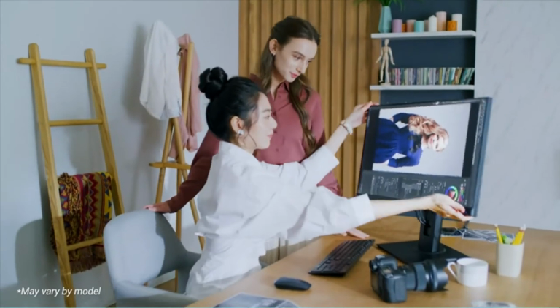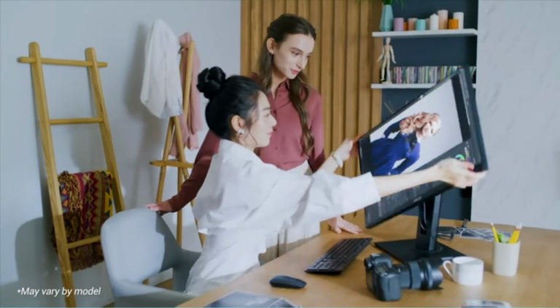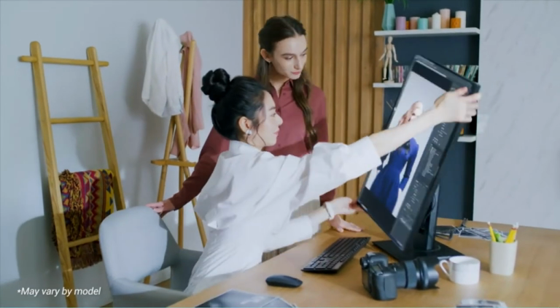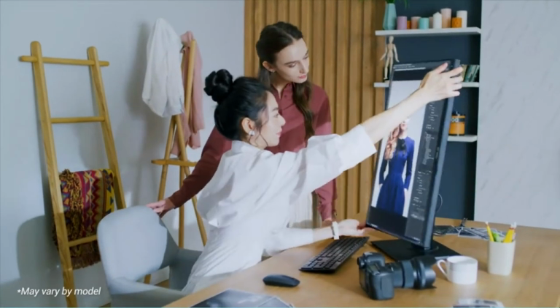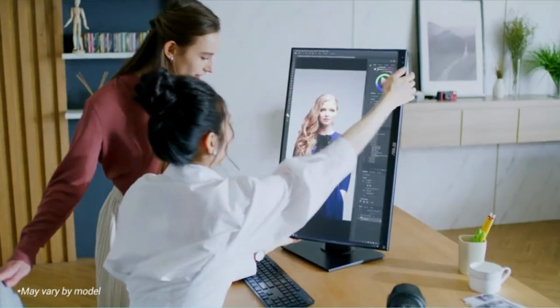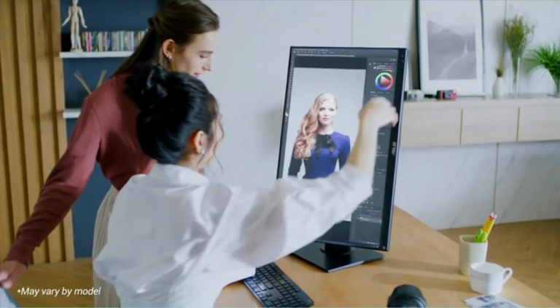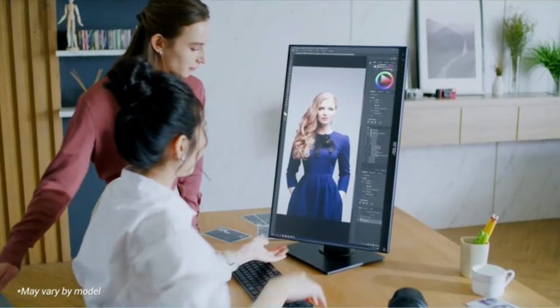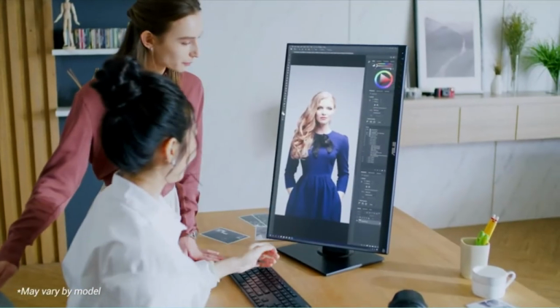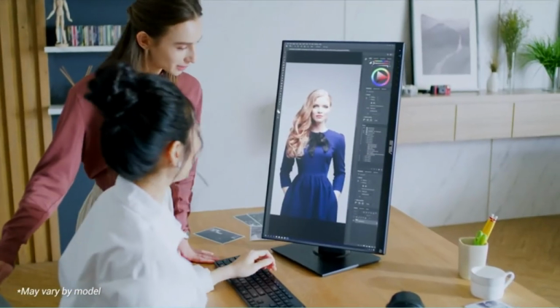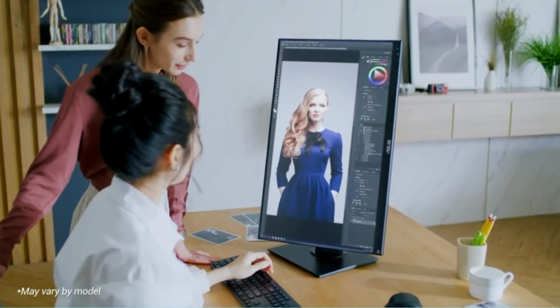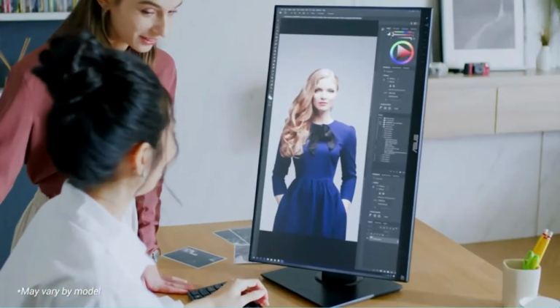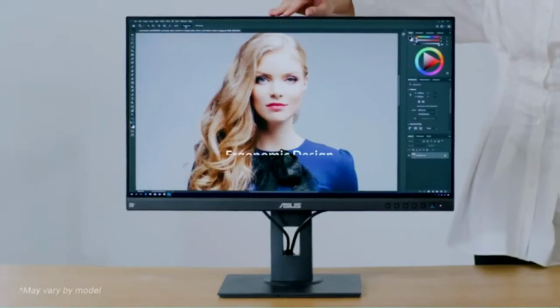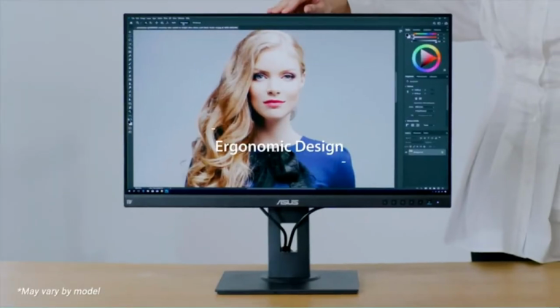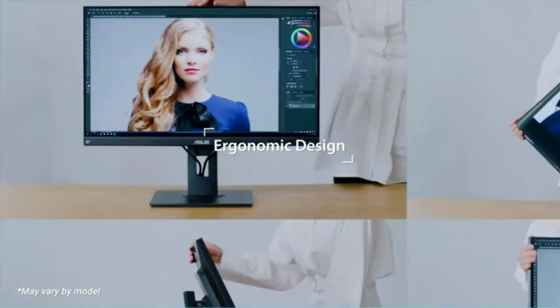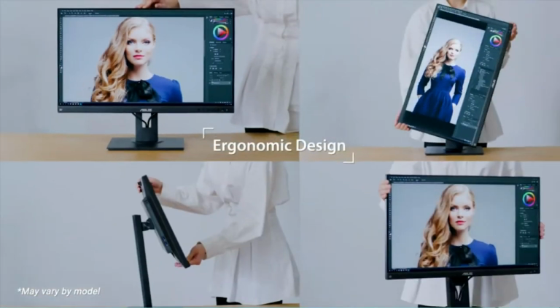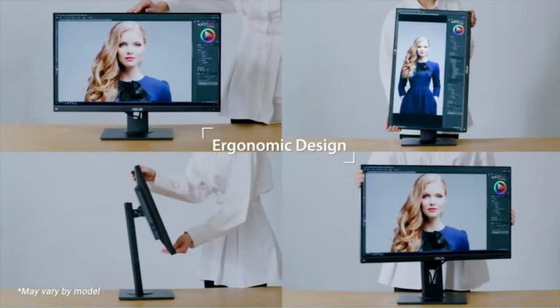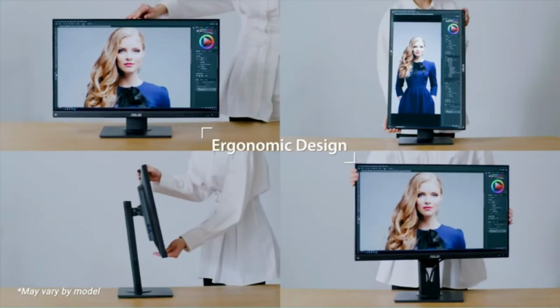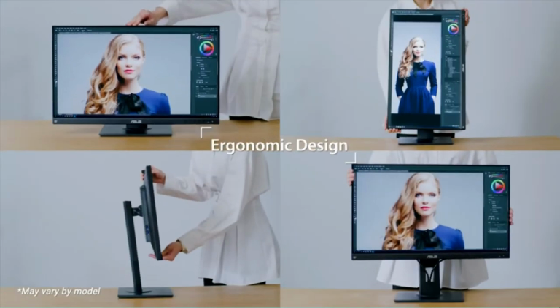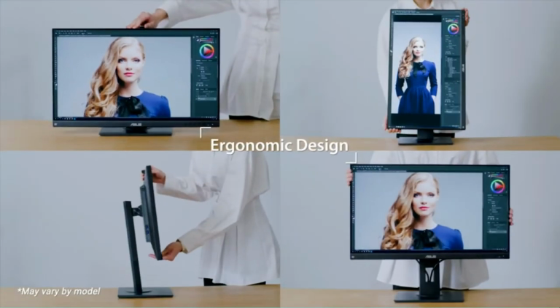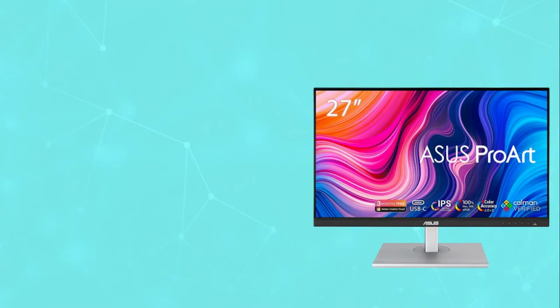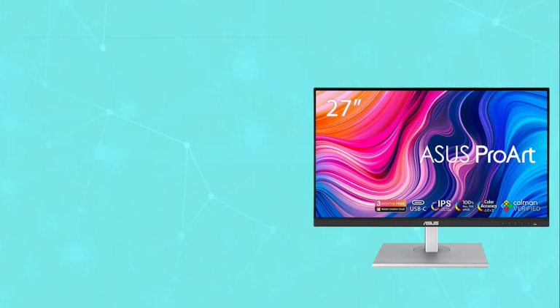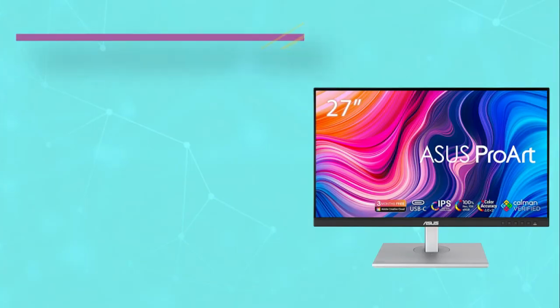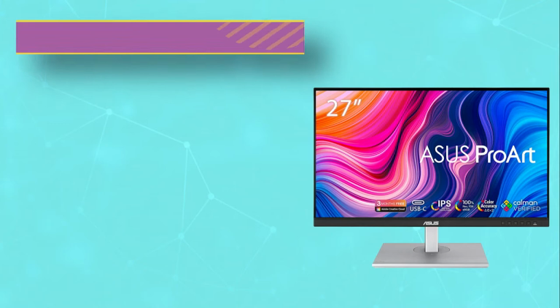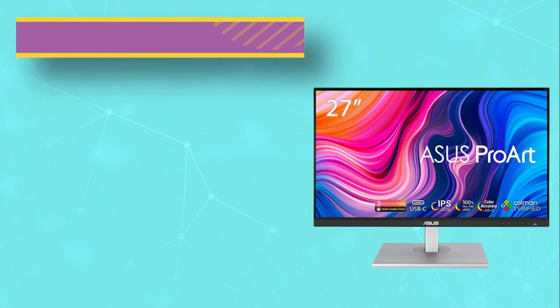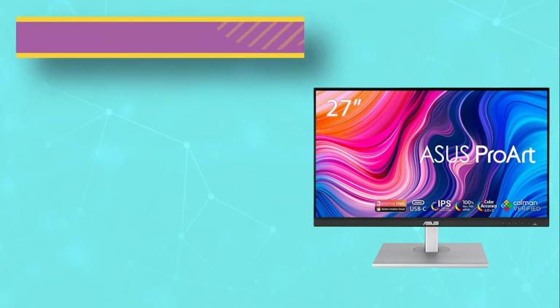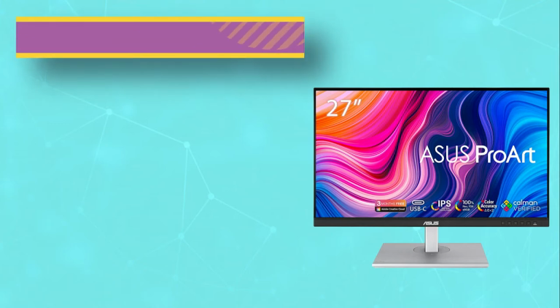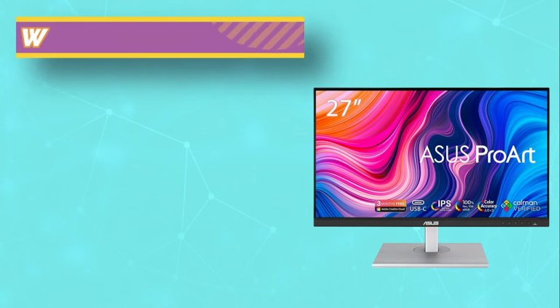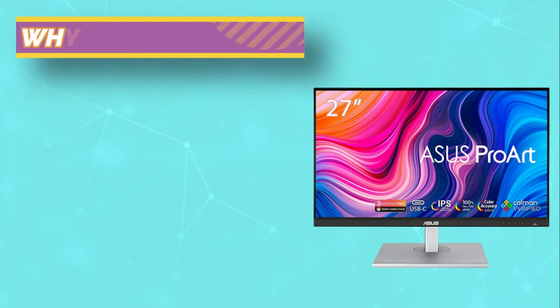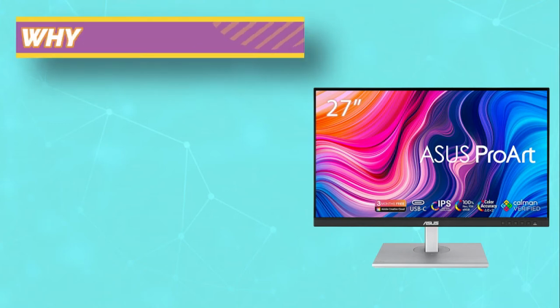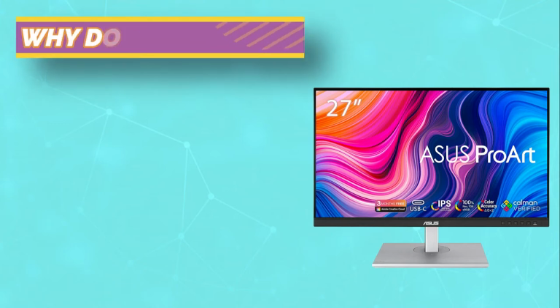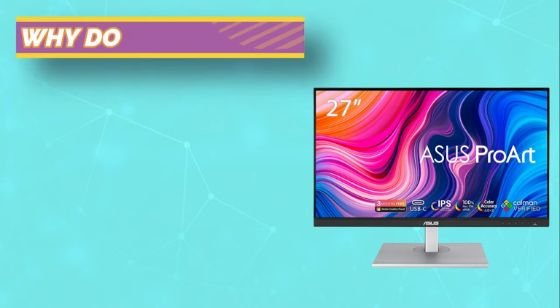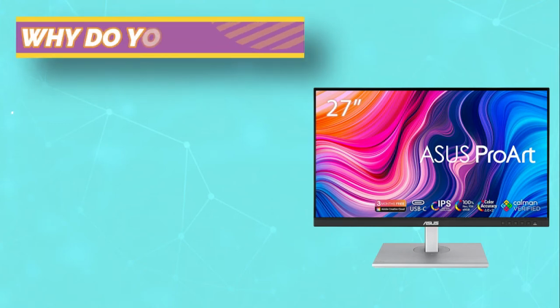It's a versatile display with fantastic ergonomics, so you can easily adjust it to an ideal viewing position.